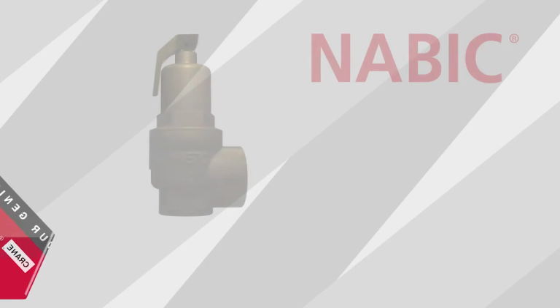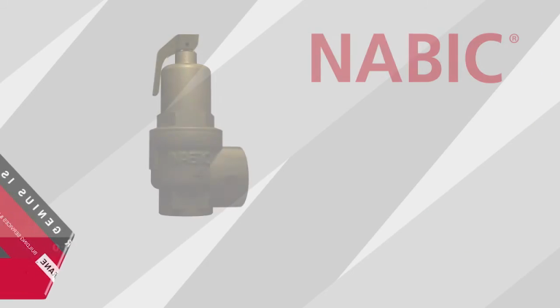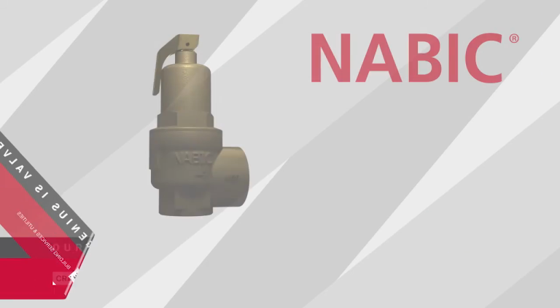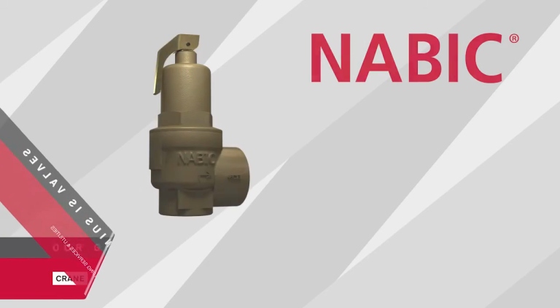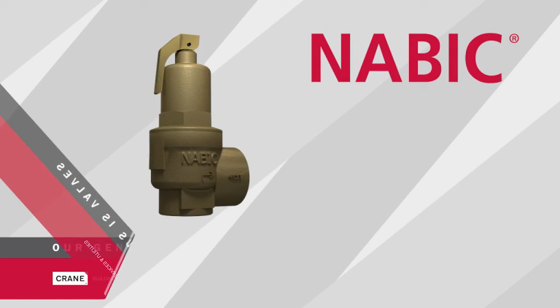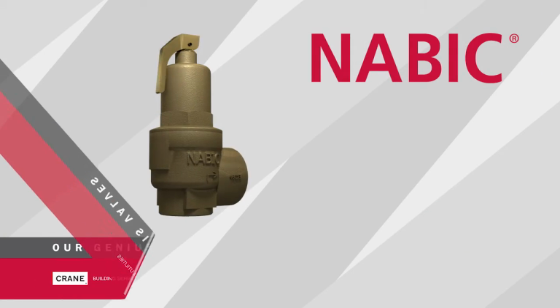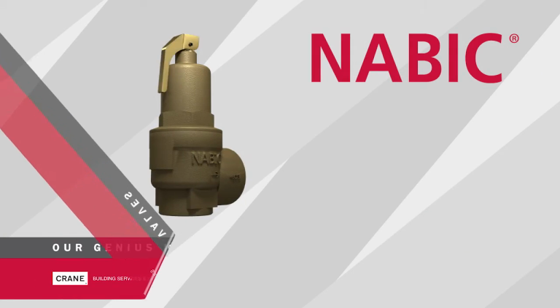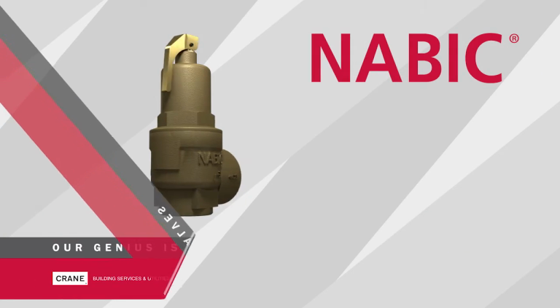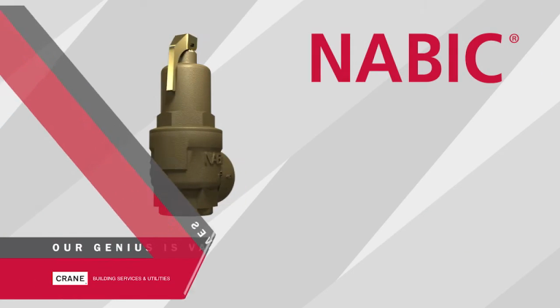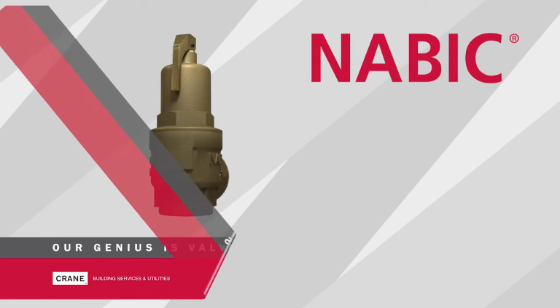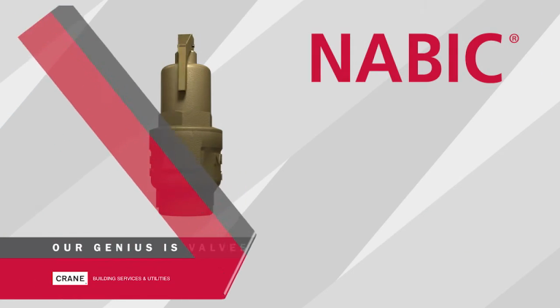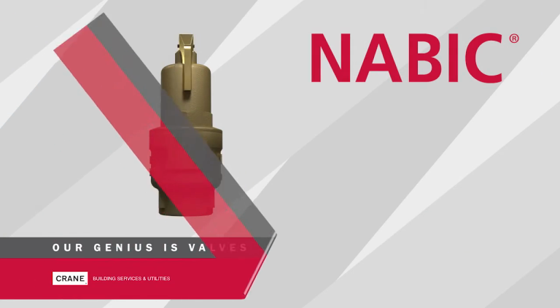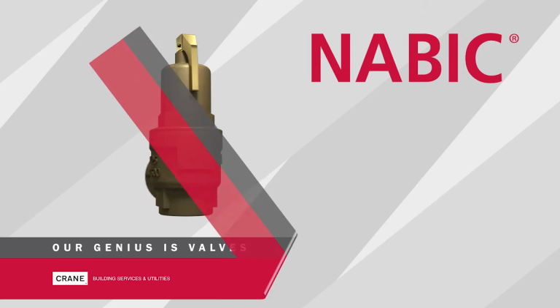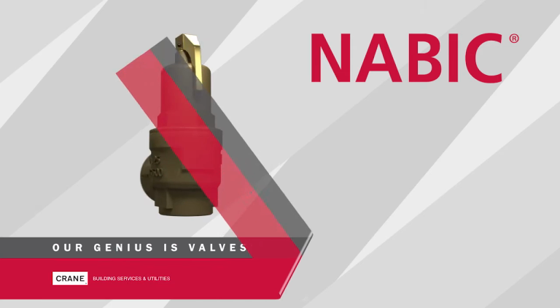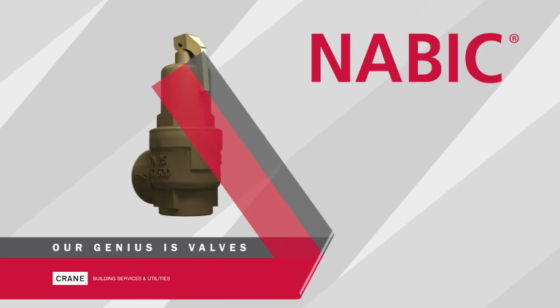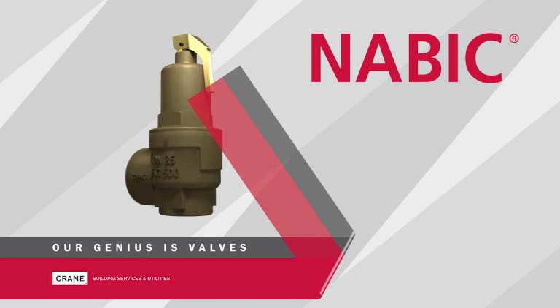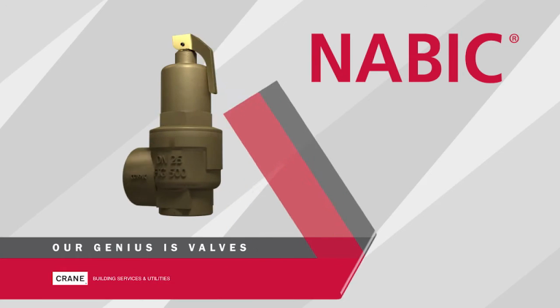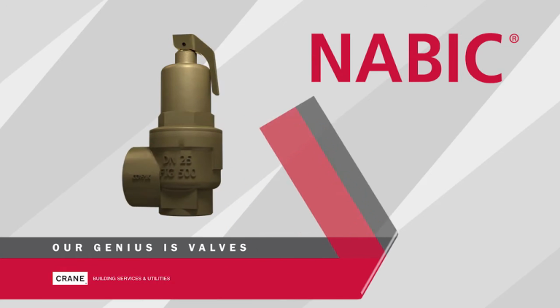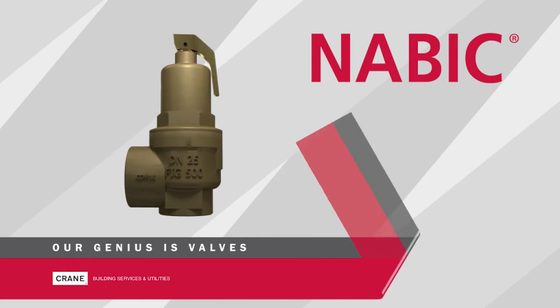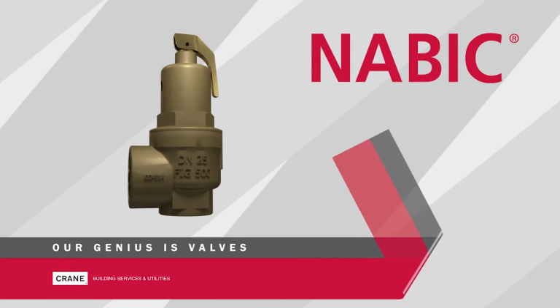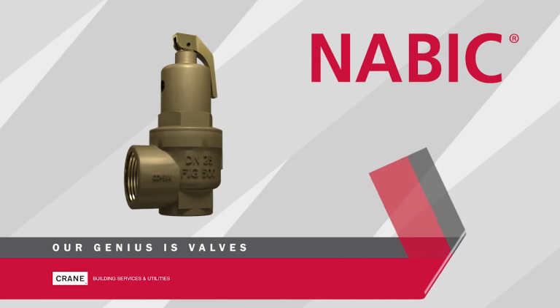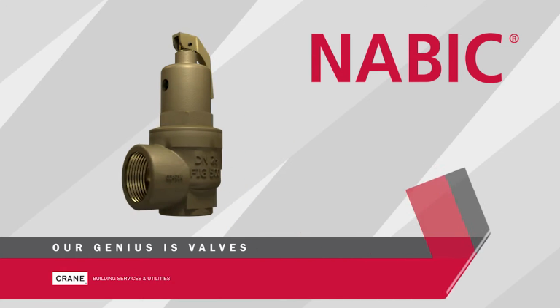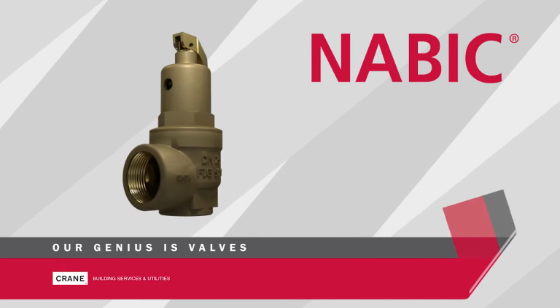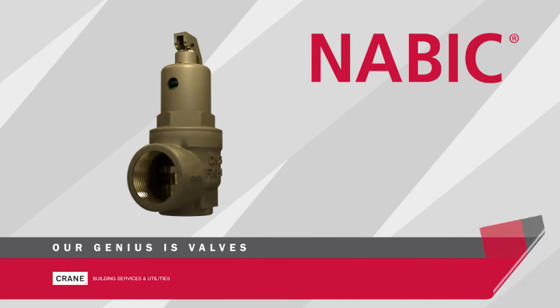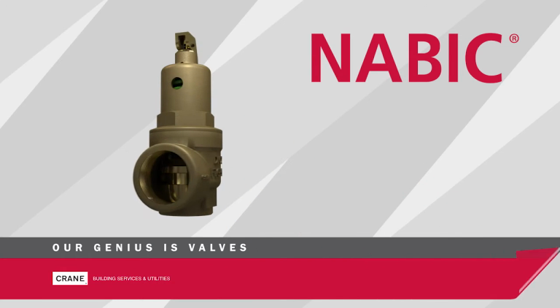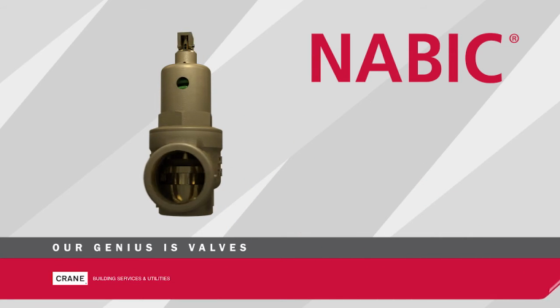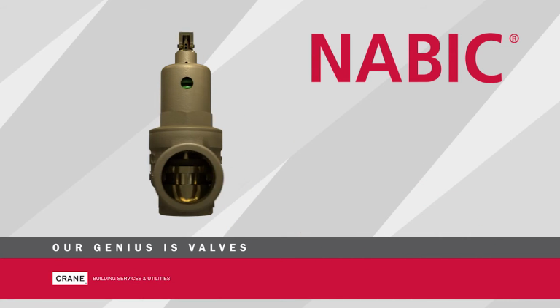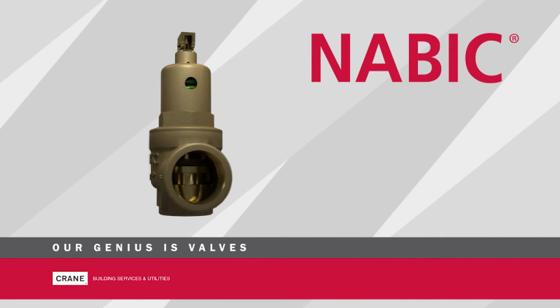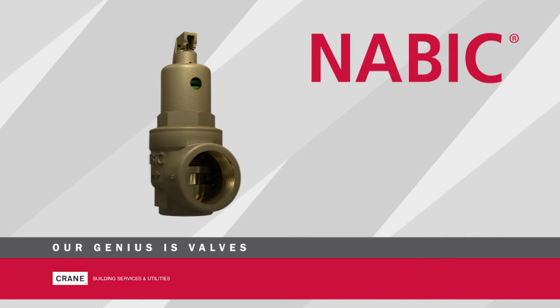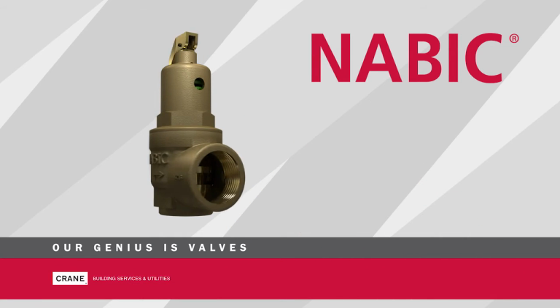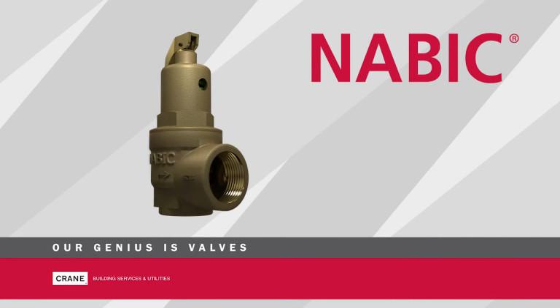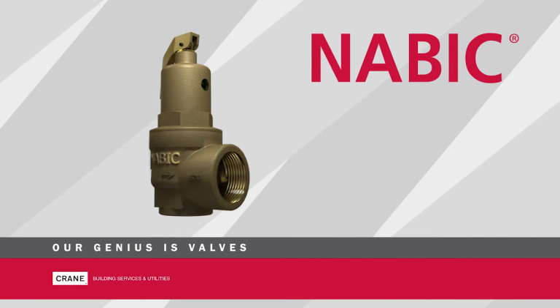Our genius is valves. Talk to the experts.